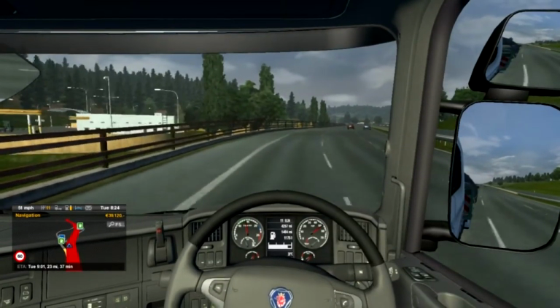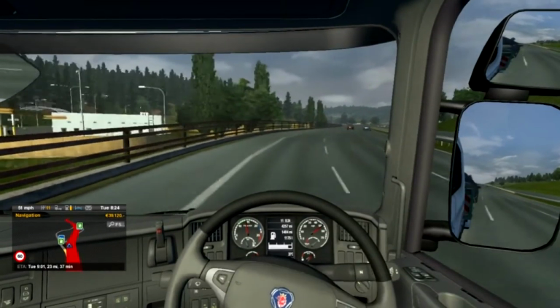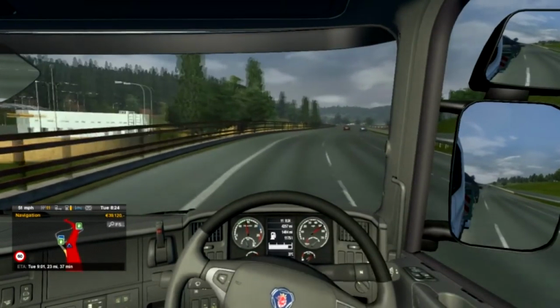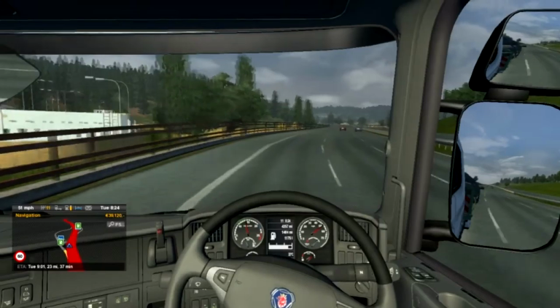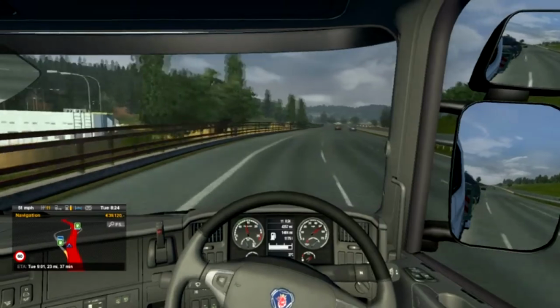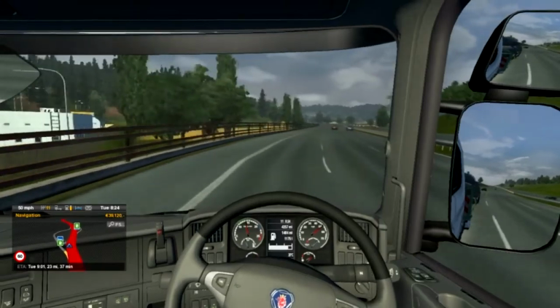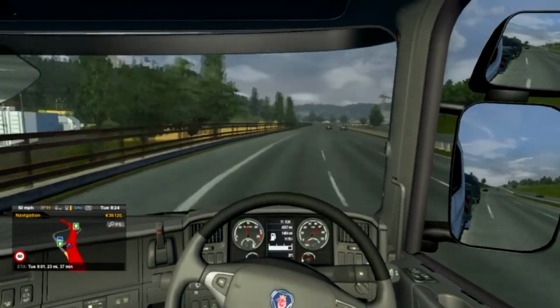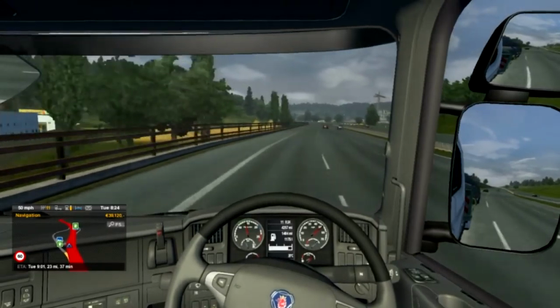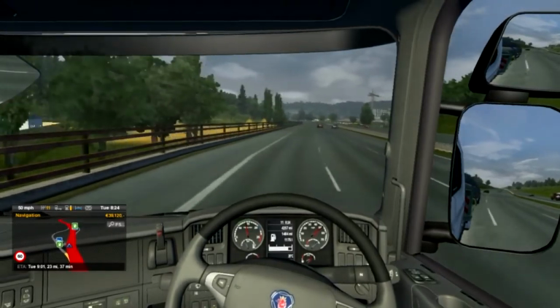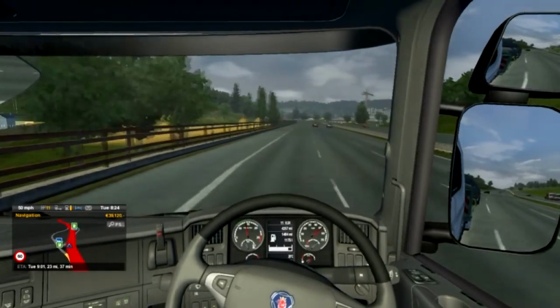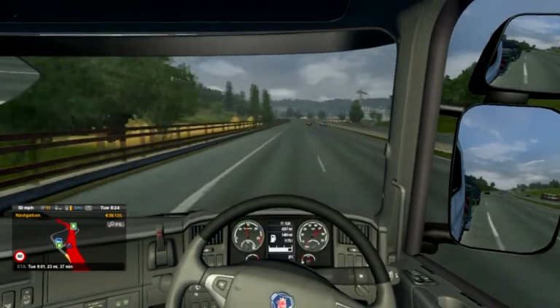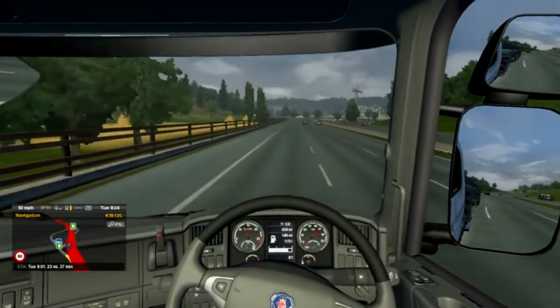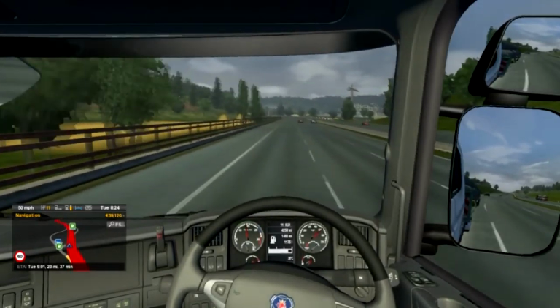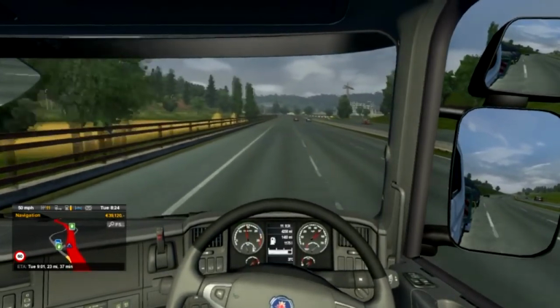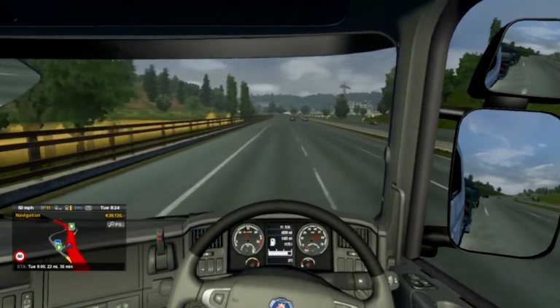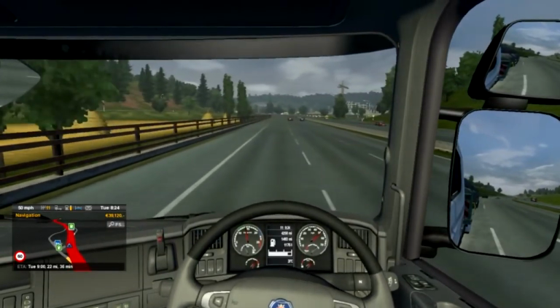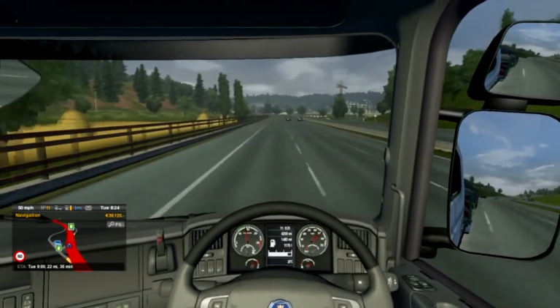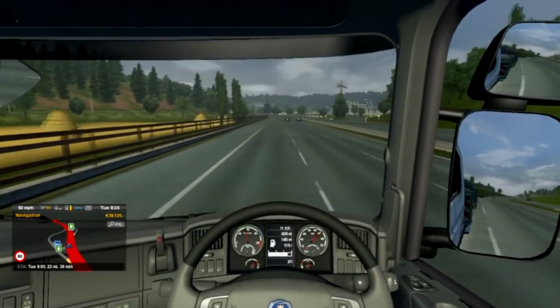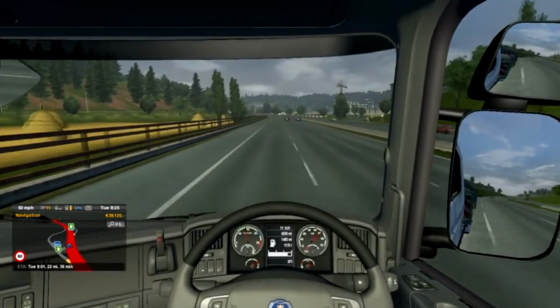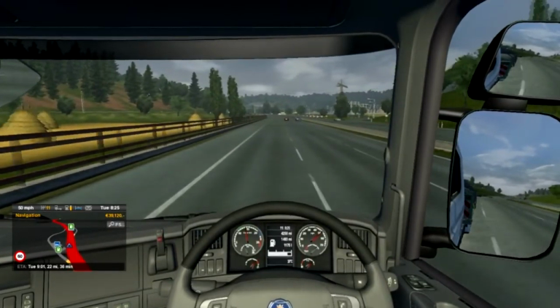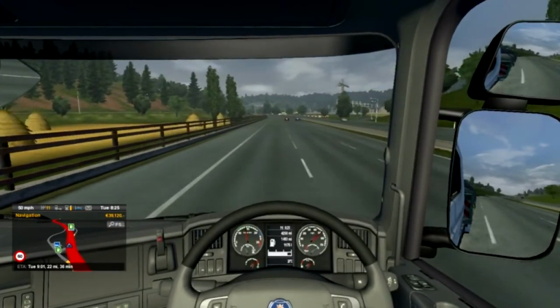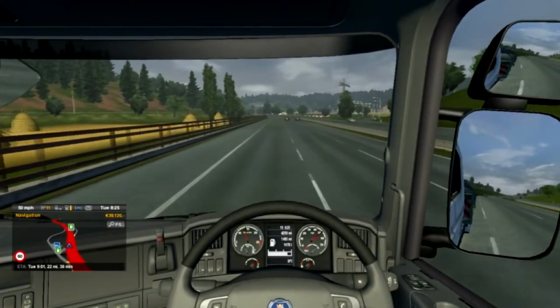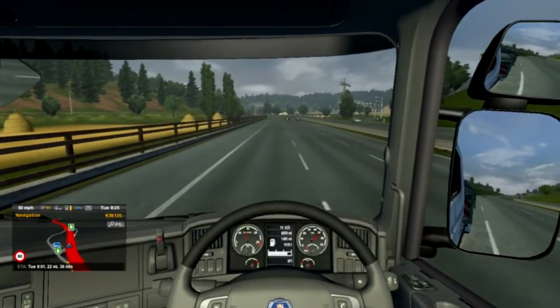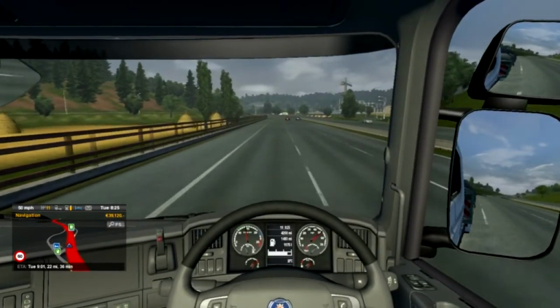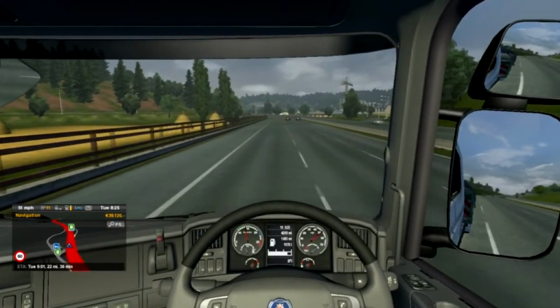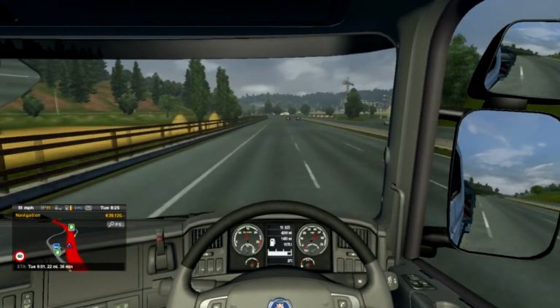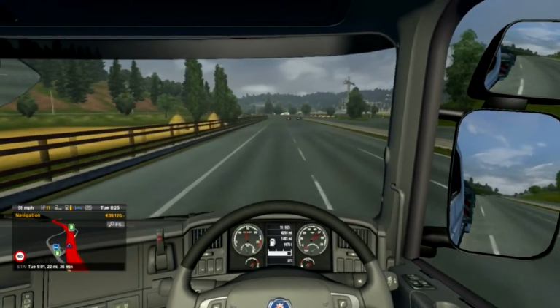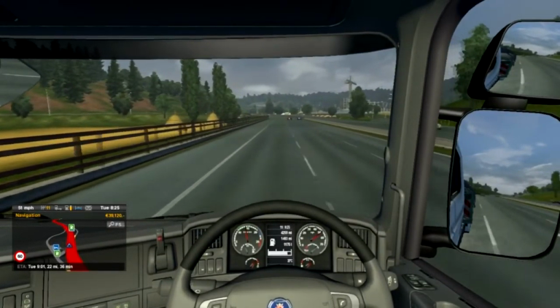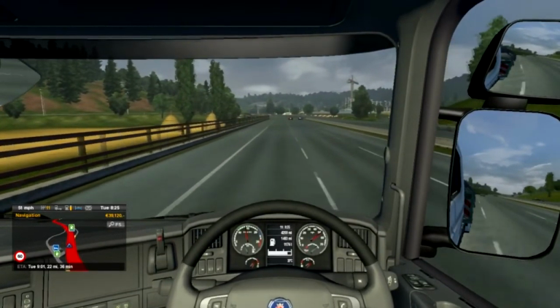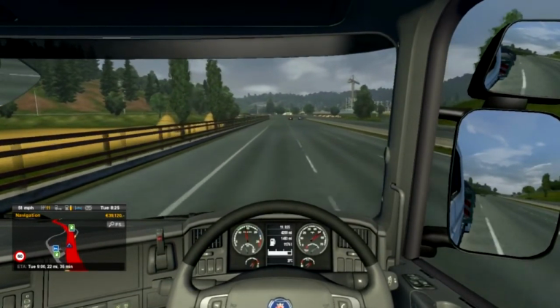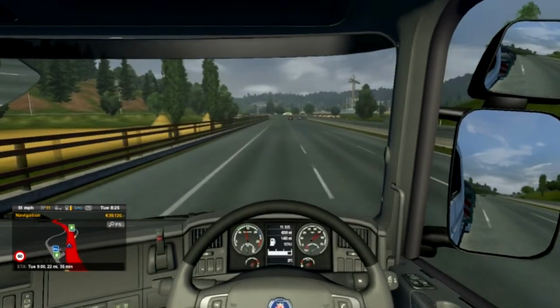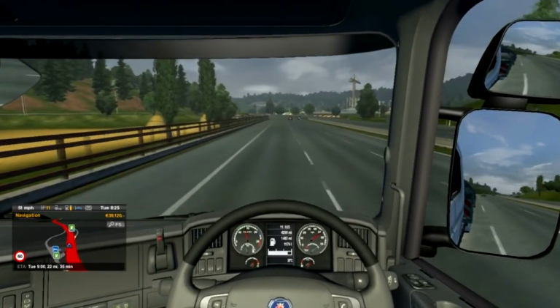It really does annoy me how the AI works sometimes.